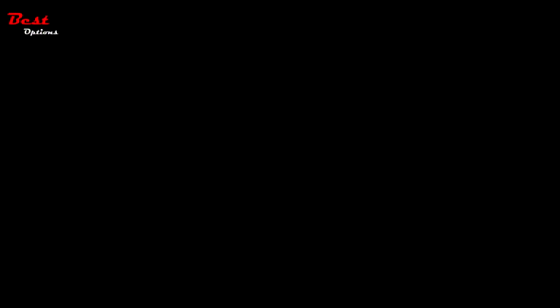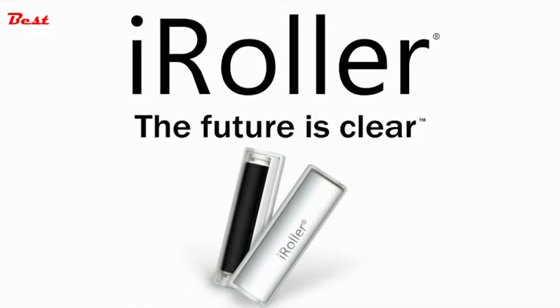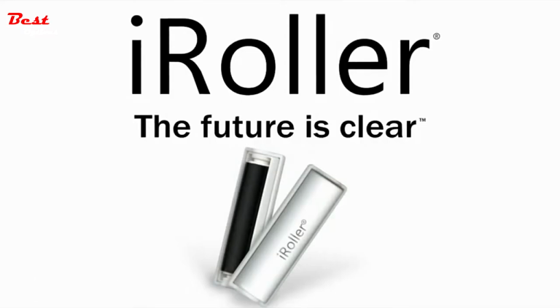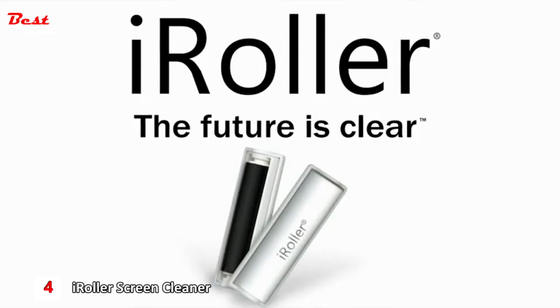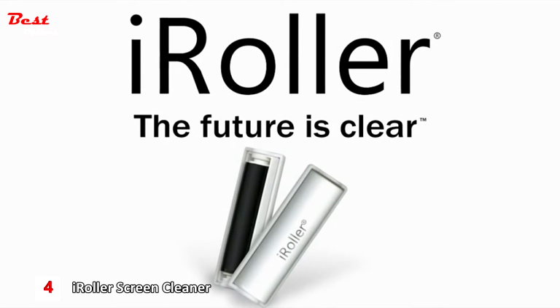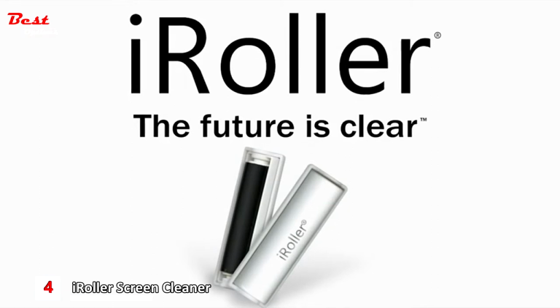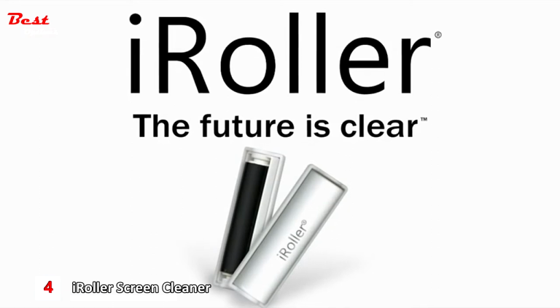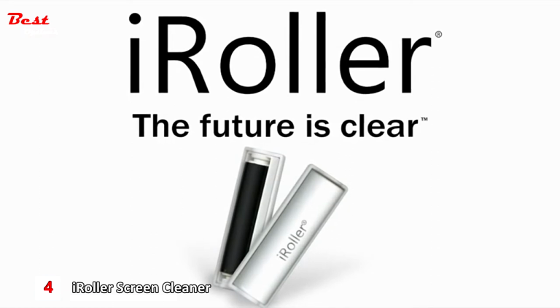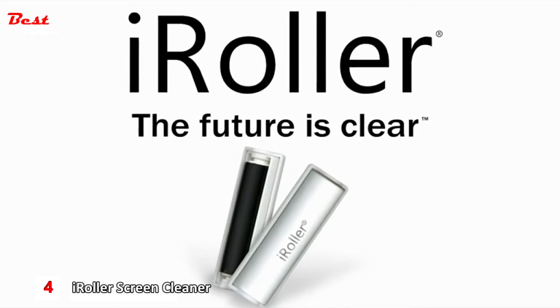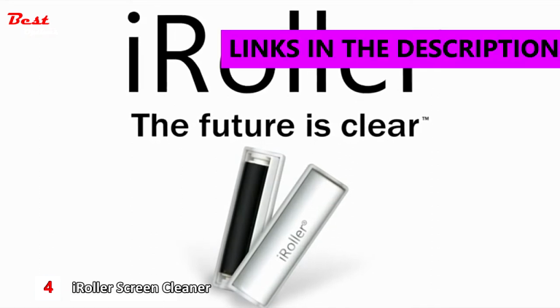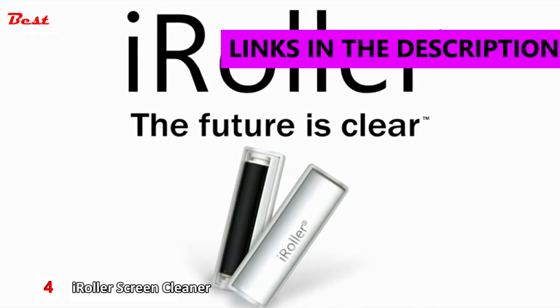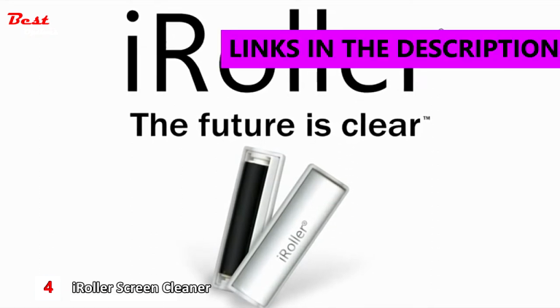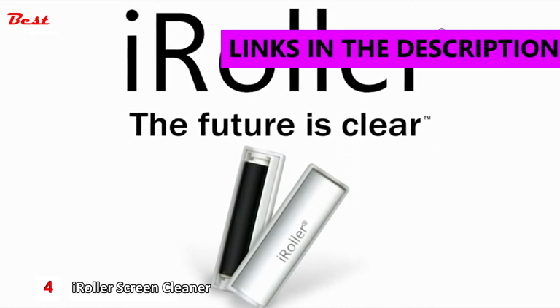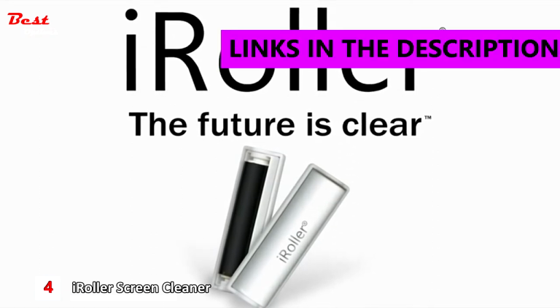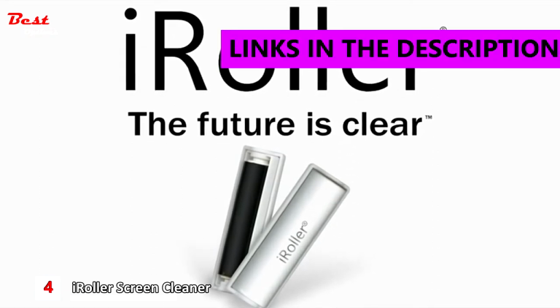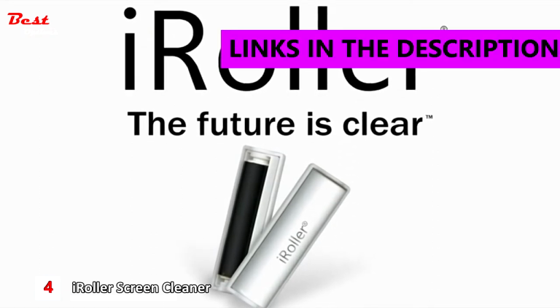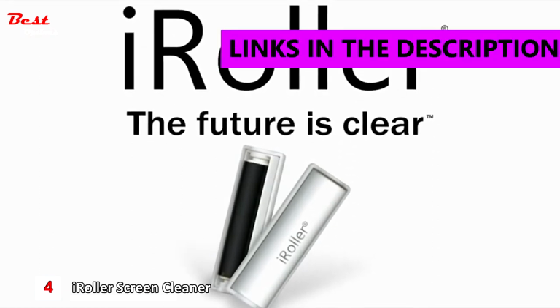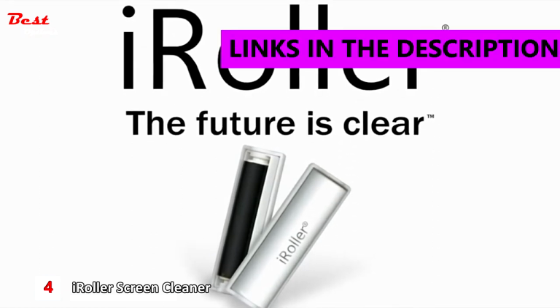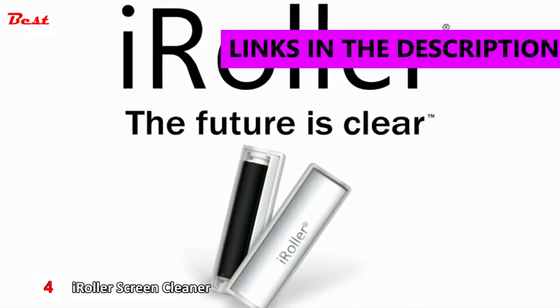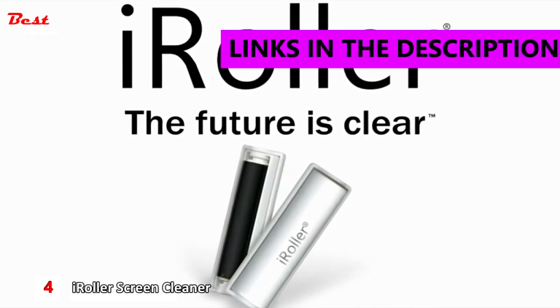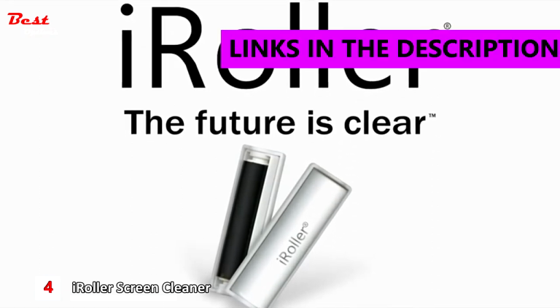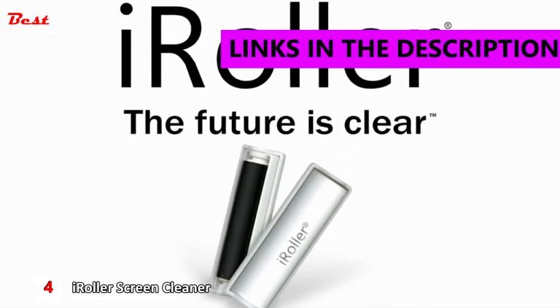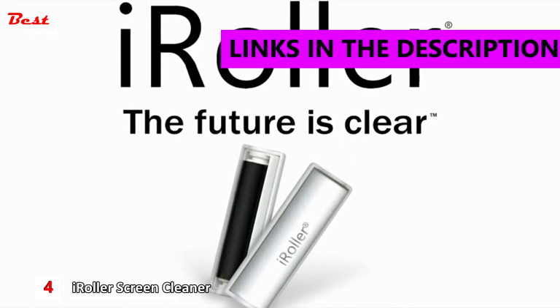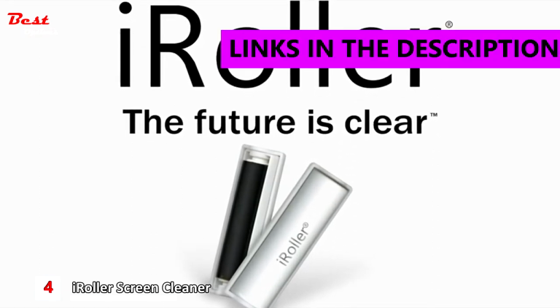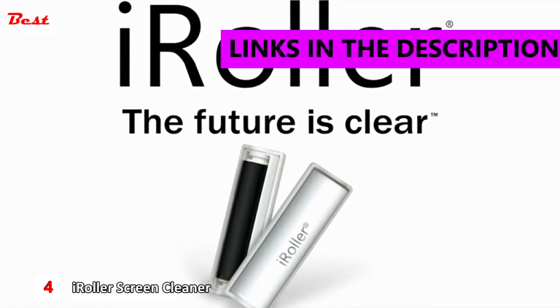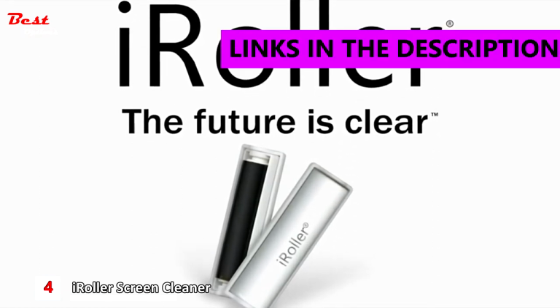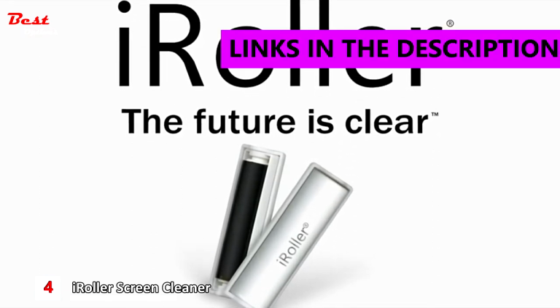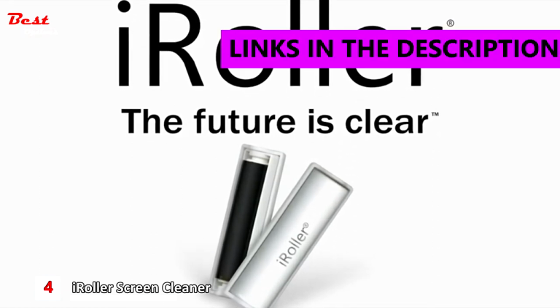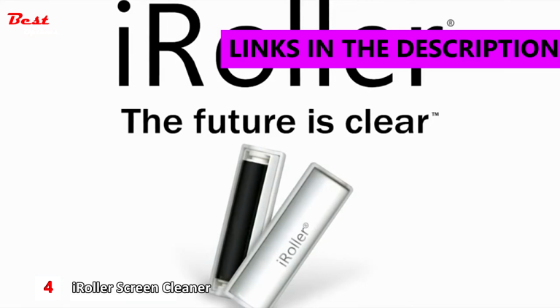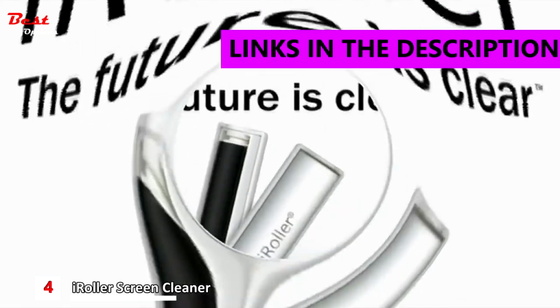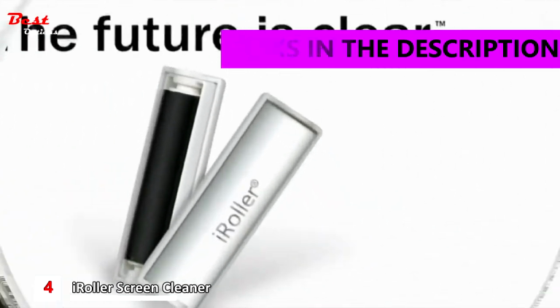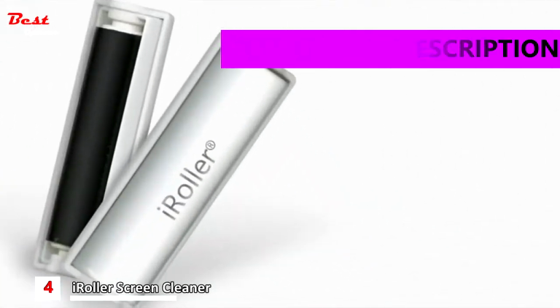iRoller is a simple, portable, reusable touch screen display cleaner that requires no liquids or cloths.